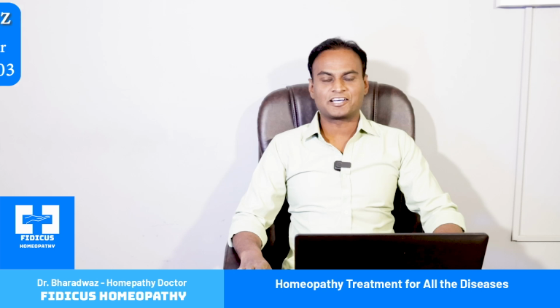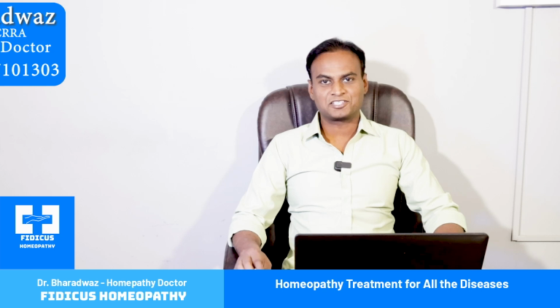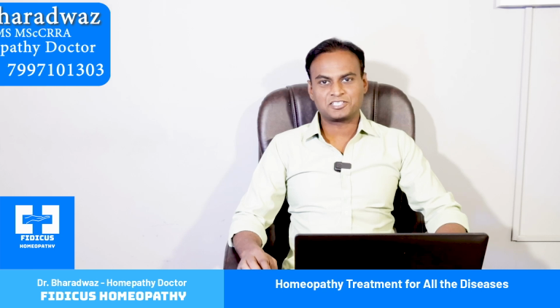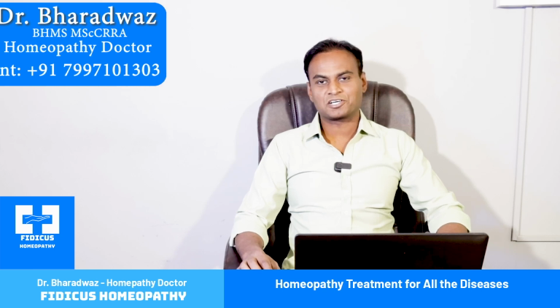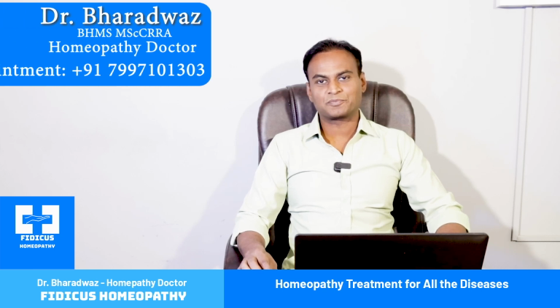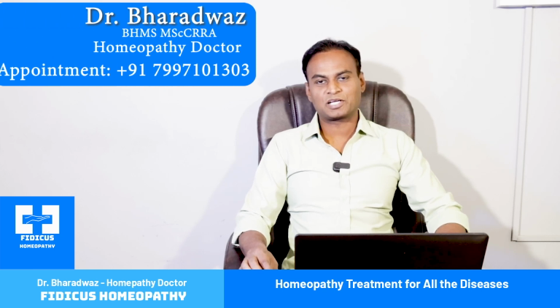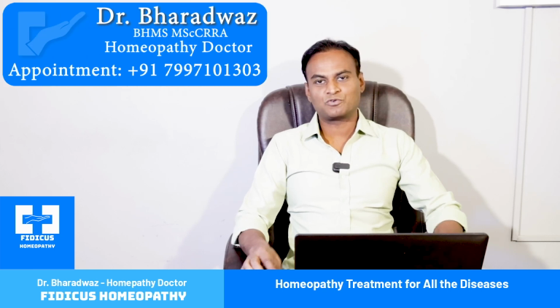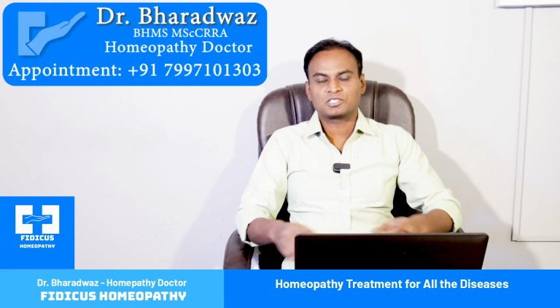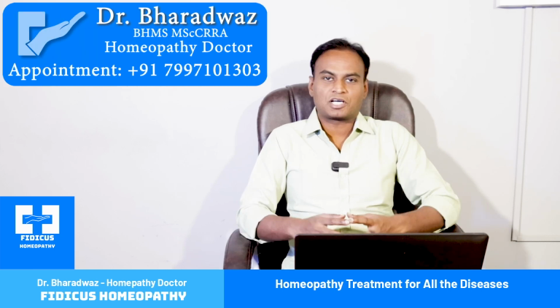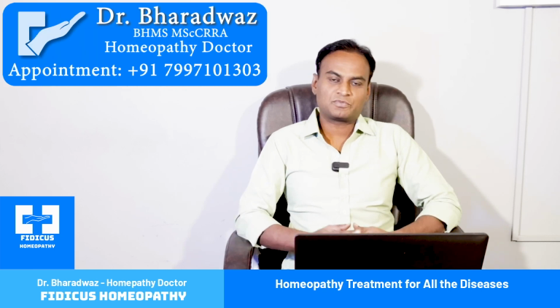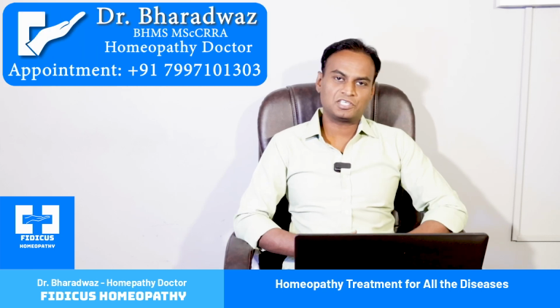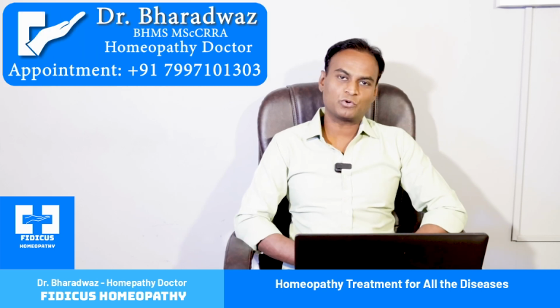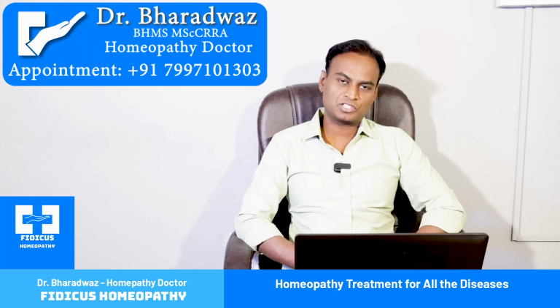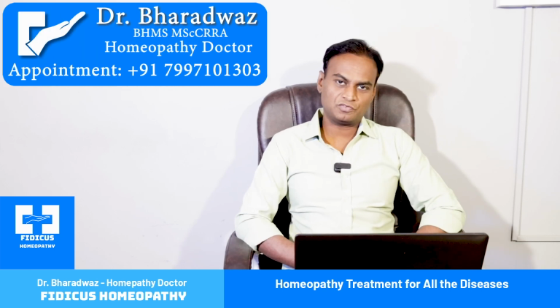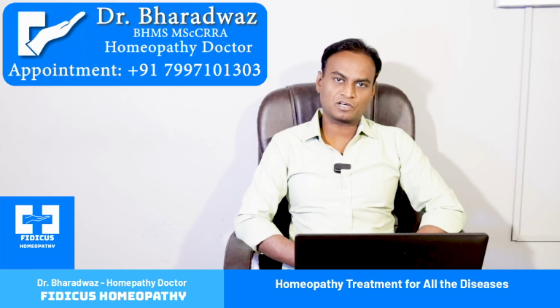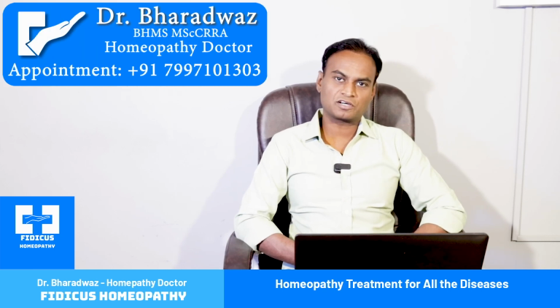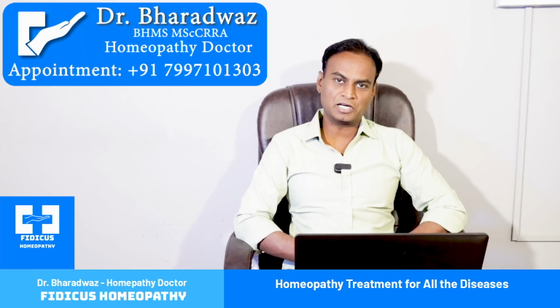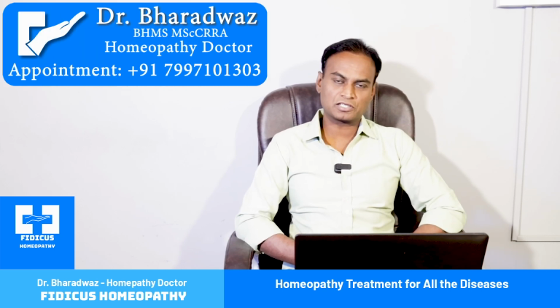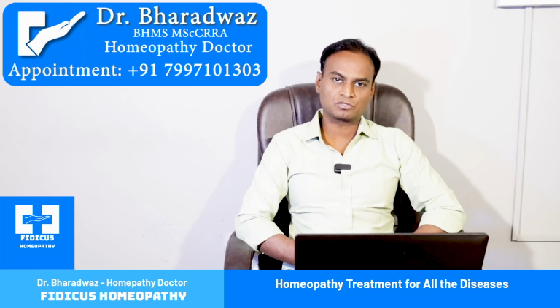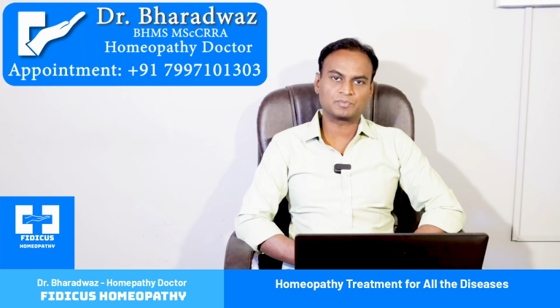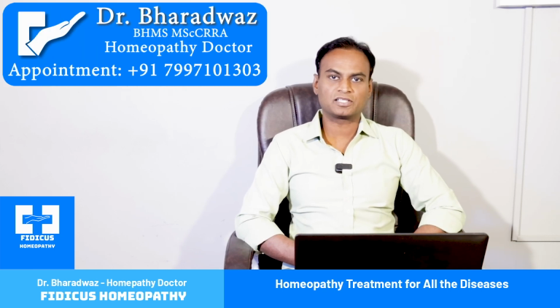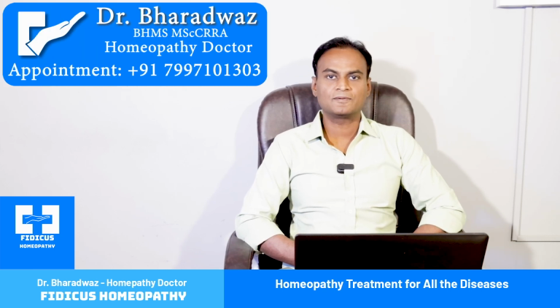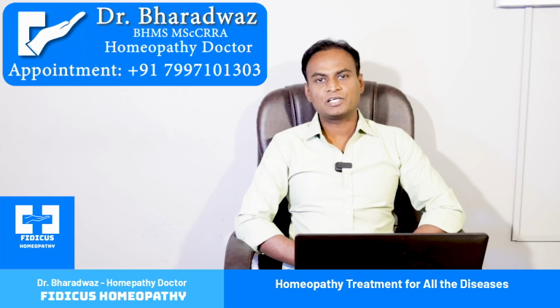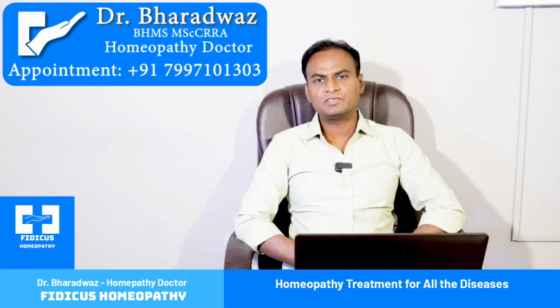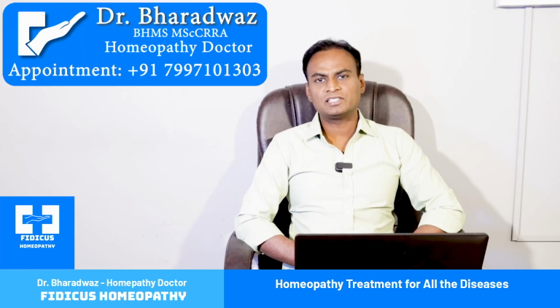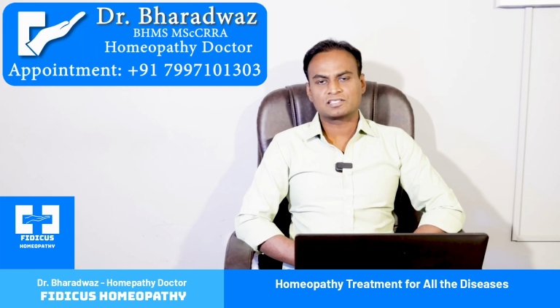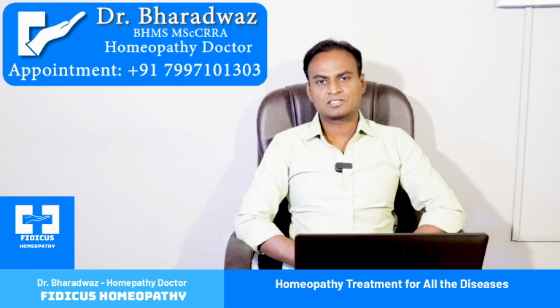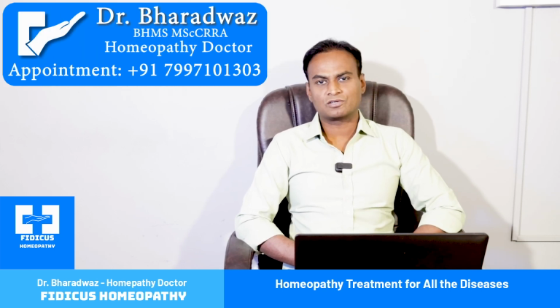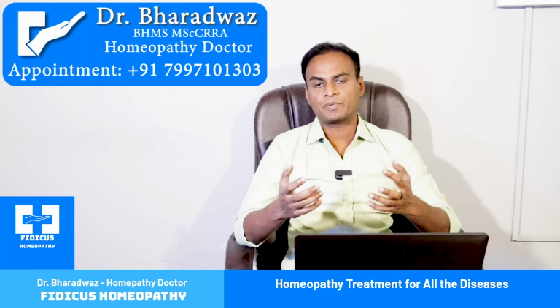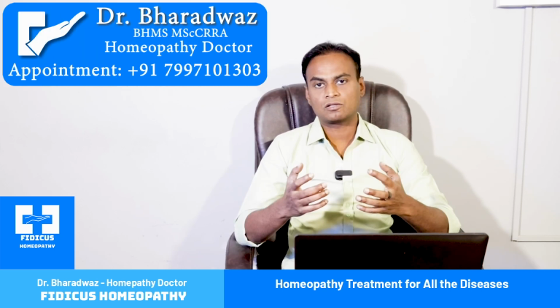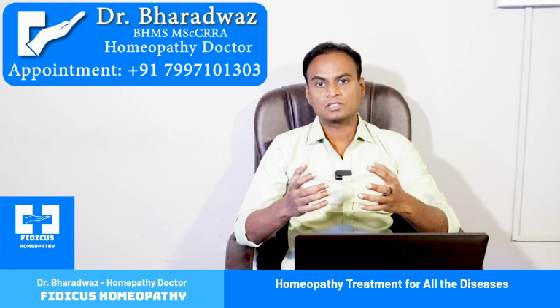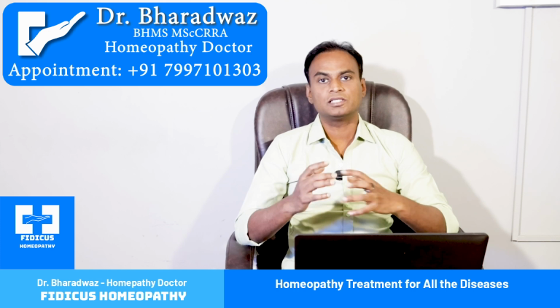Hi, this is Dr. Bharat Vash. I am Dr. Pirkaswamypathy. Today we will discuss the pathology of melasma. It is straightforward.